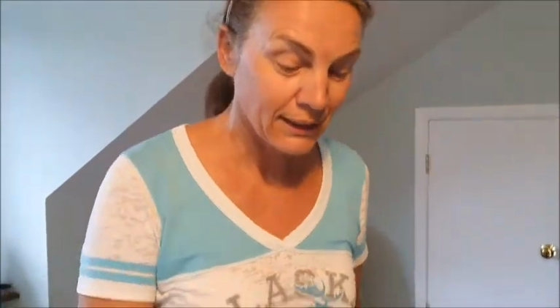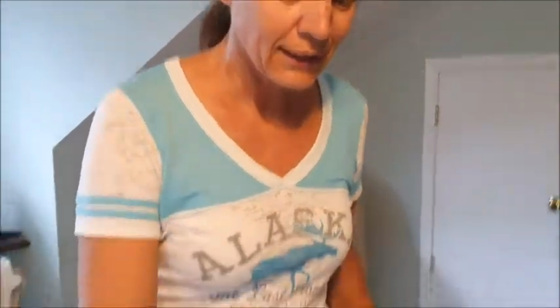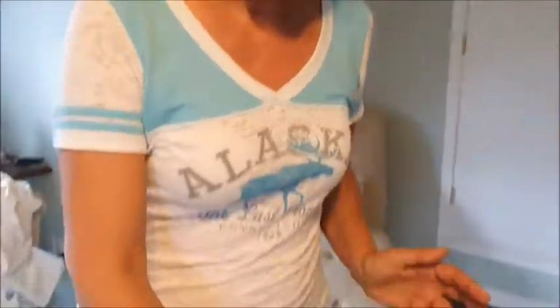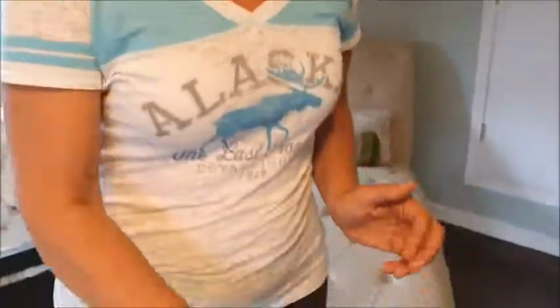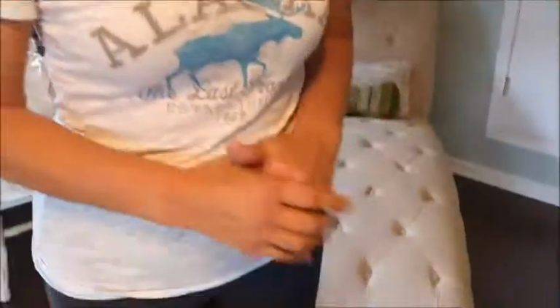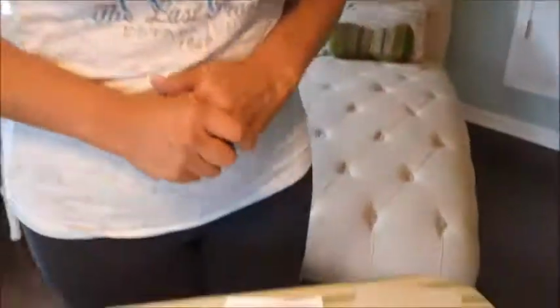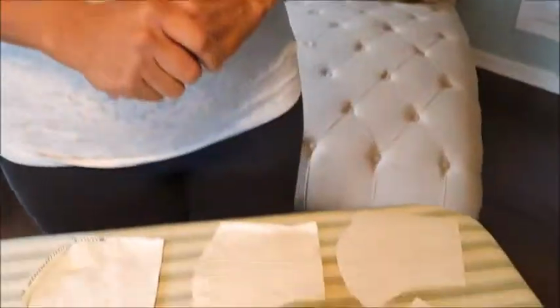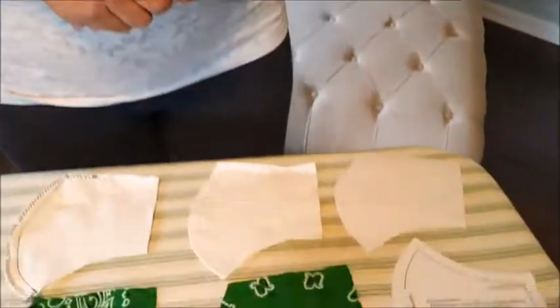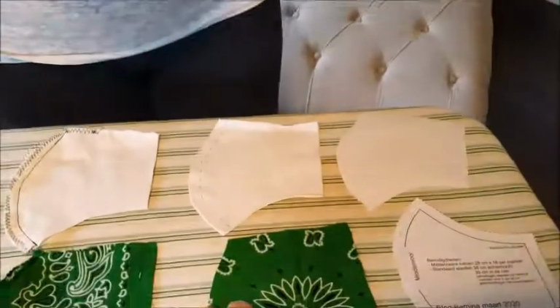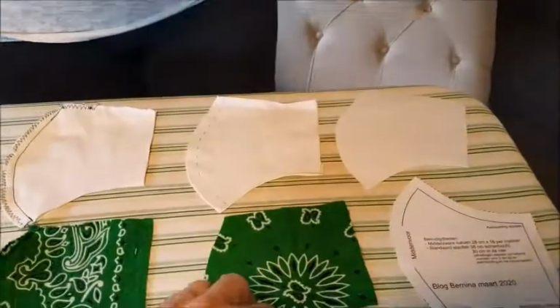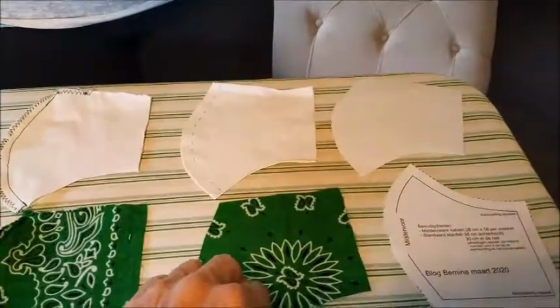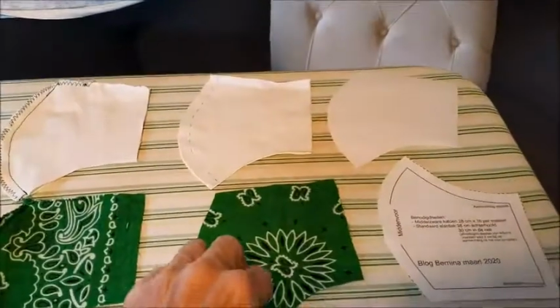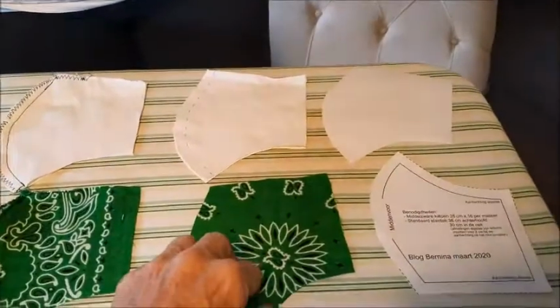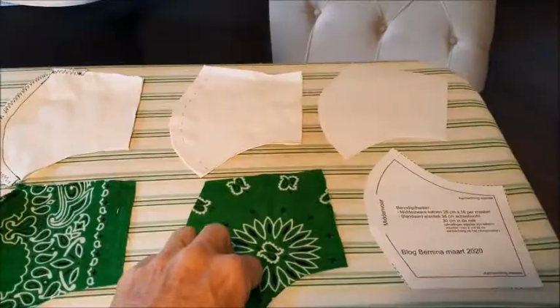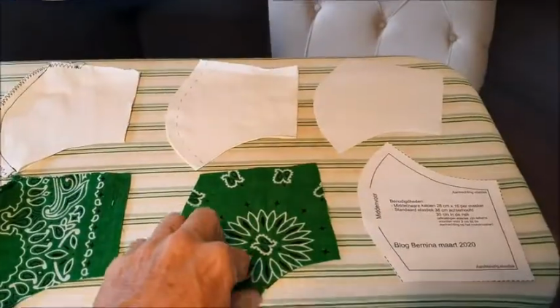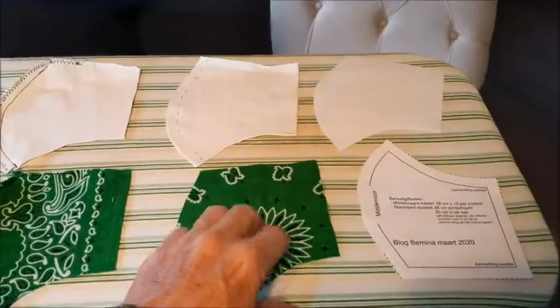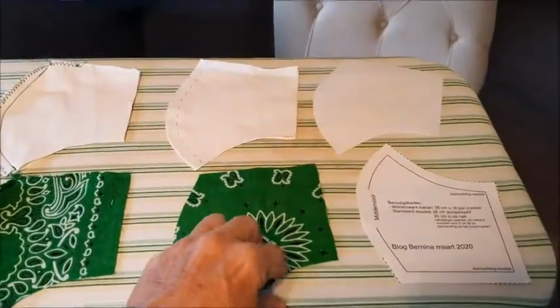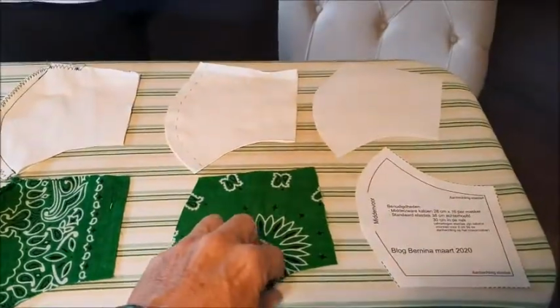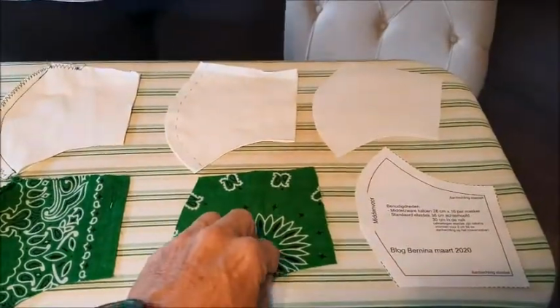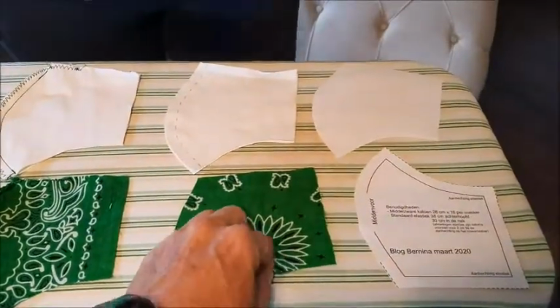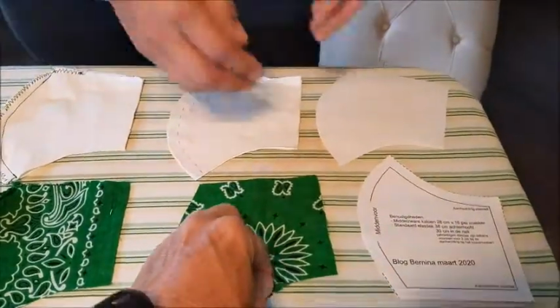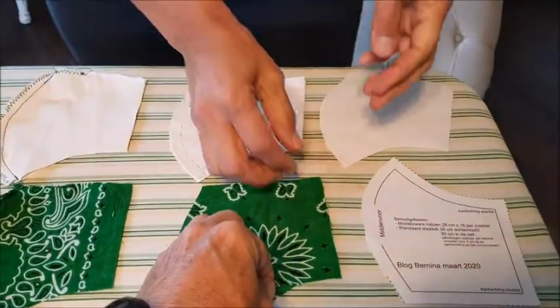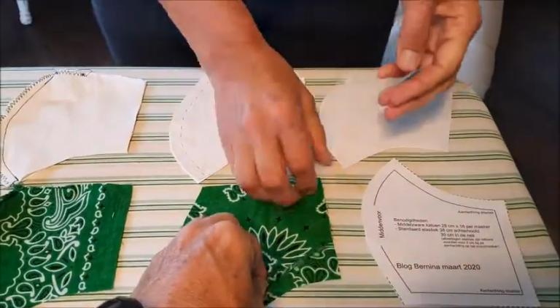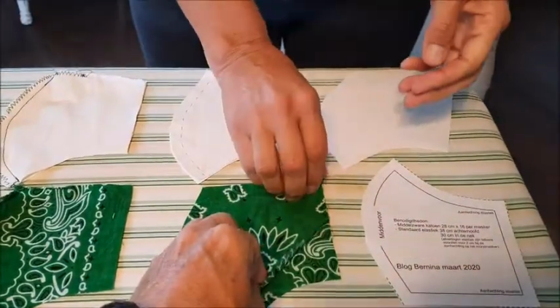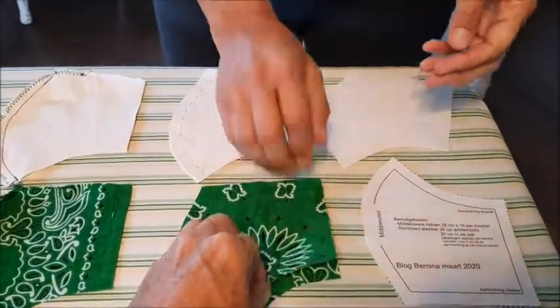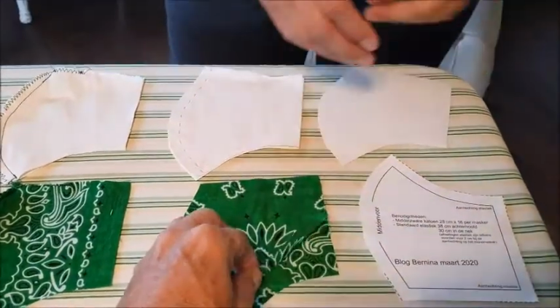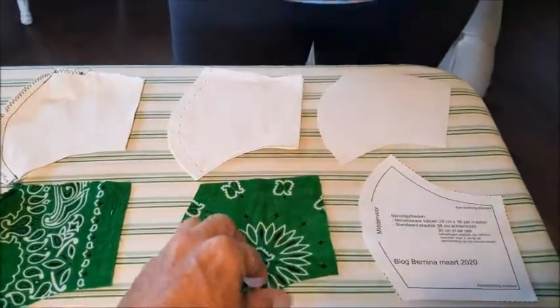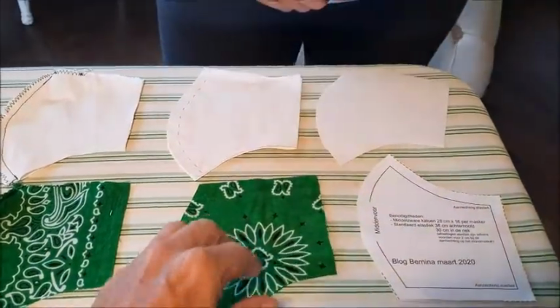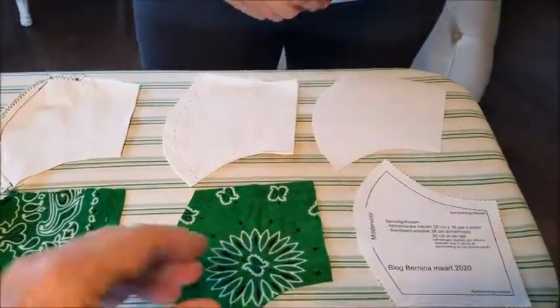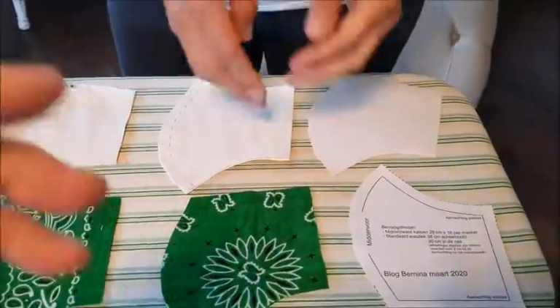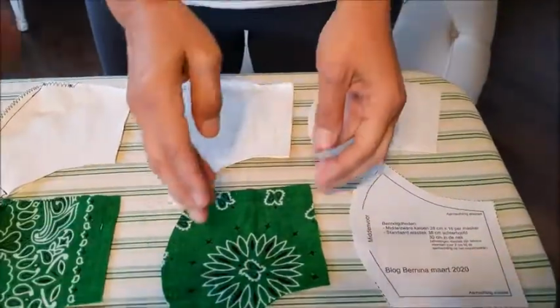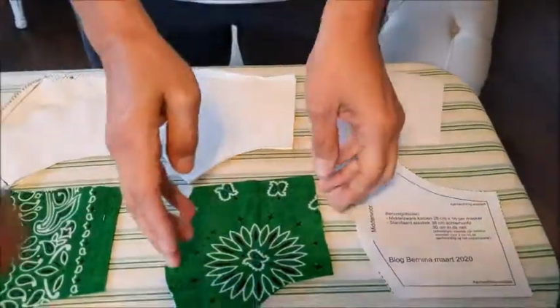So originally the mask was one piece, one piece of cloth, and then they improved upon it. It was one layer, and then they built on that.